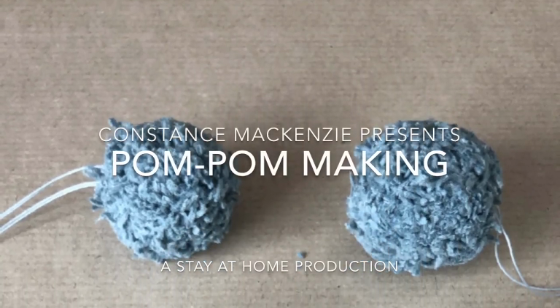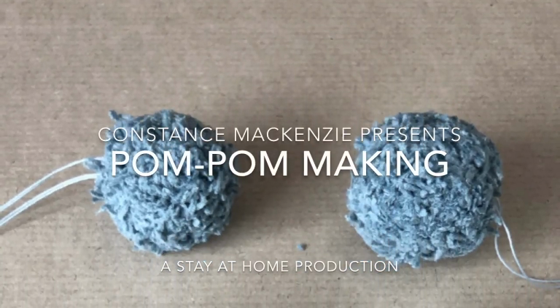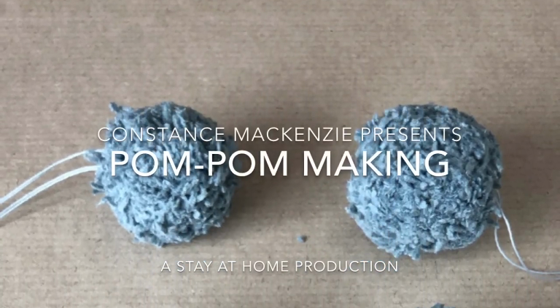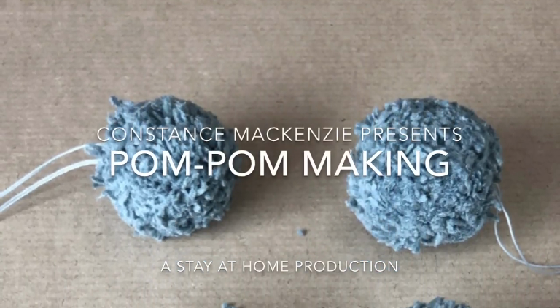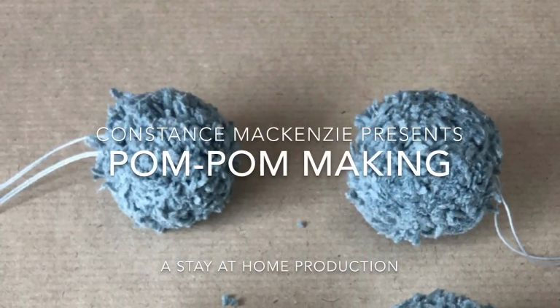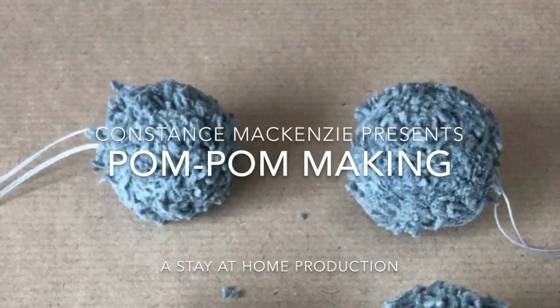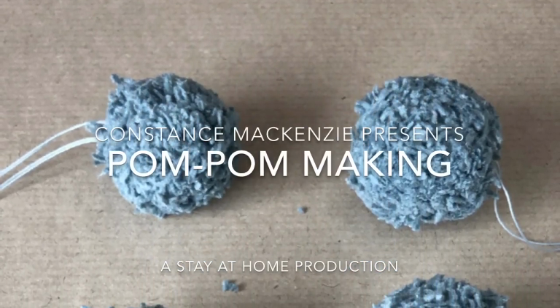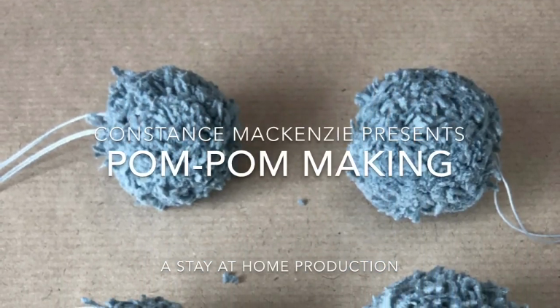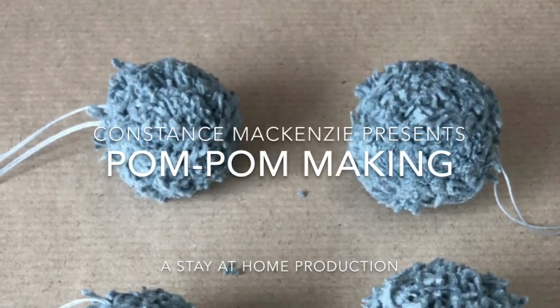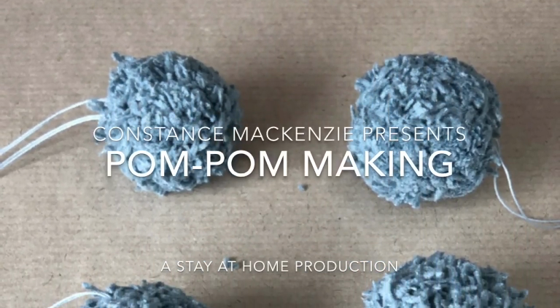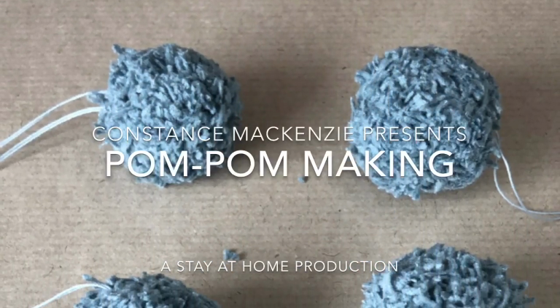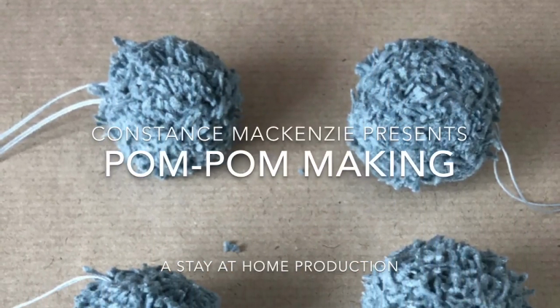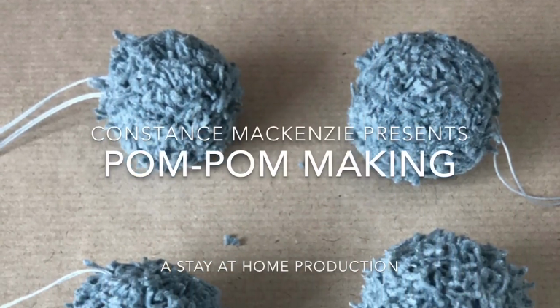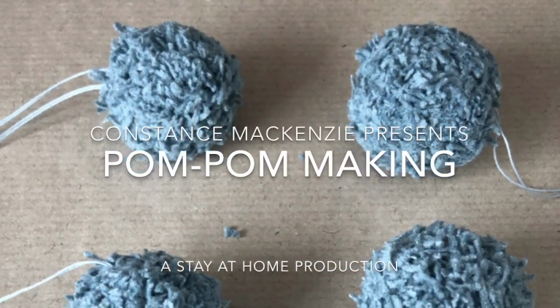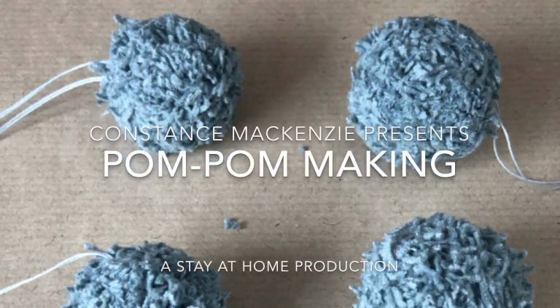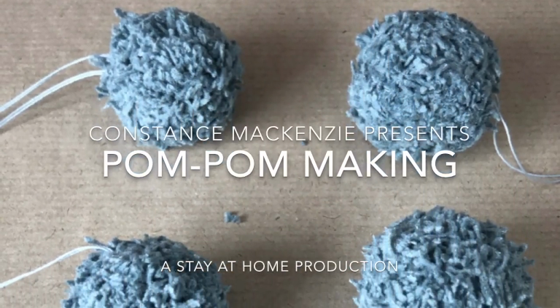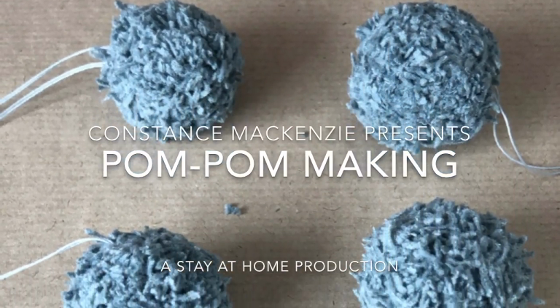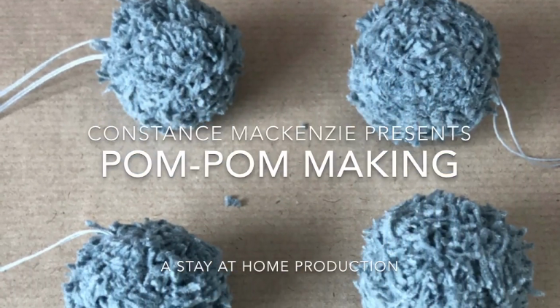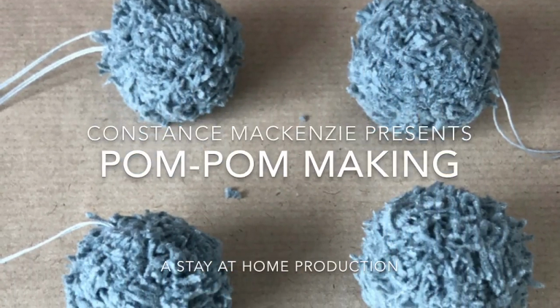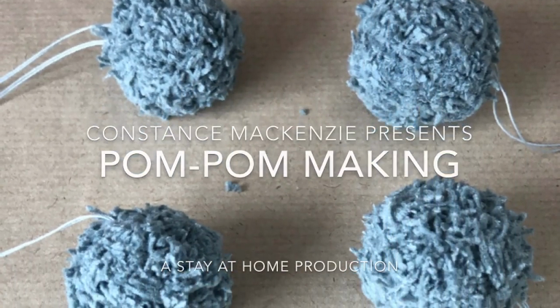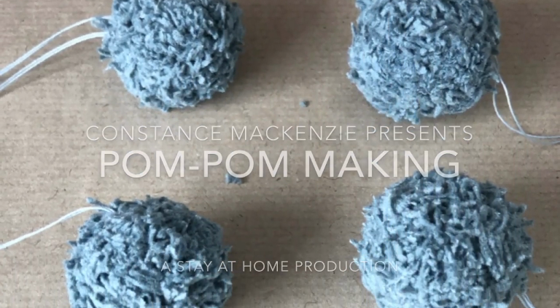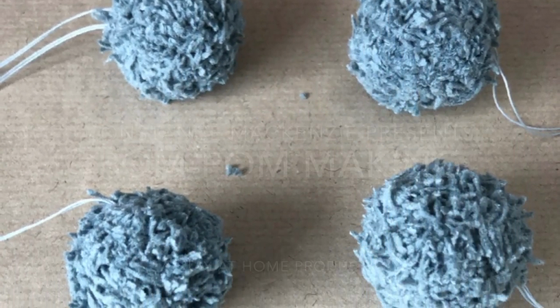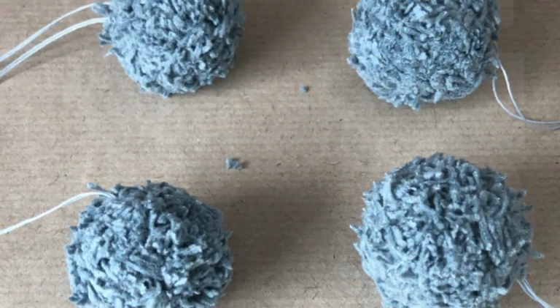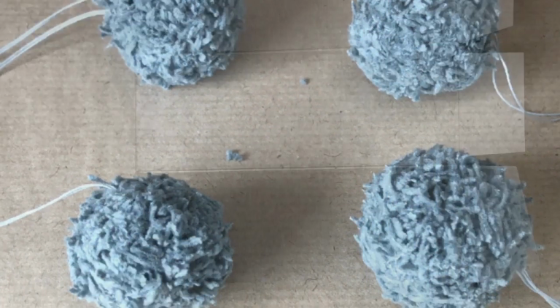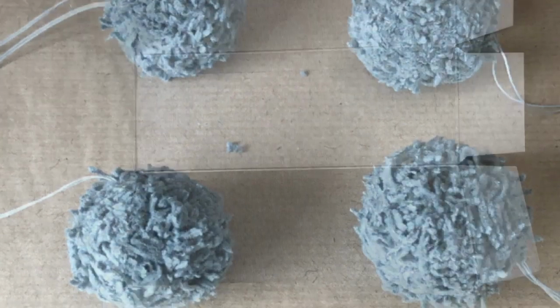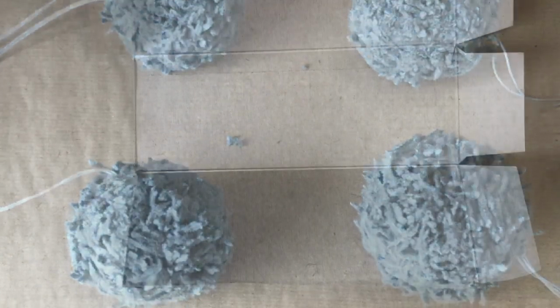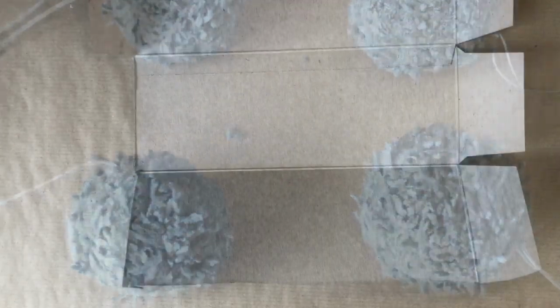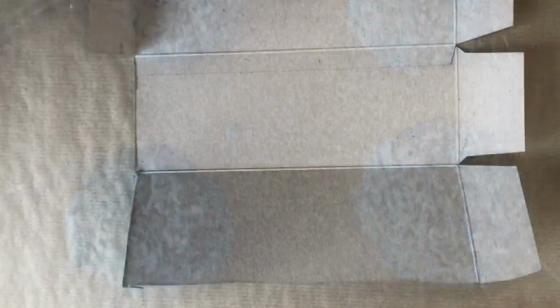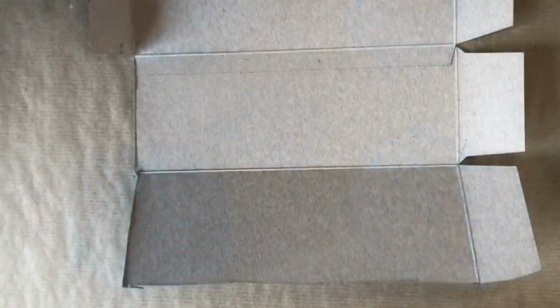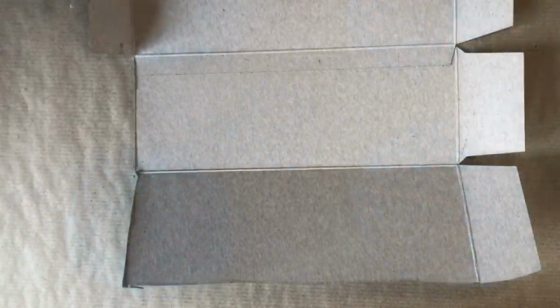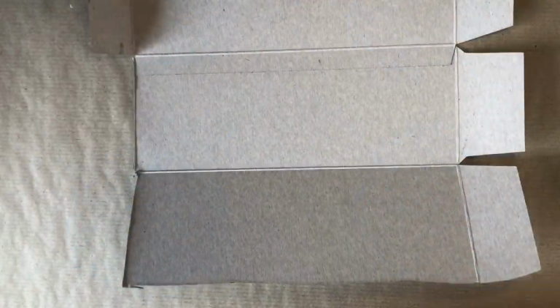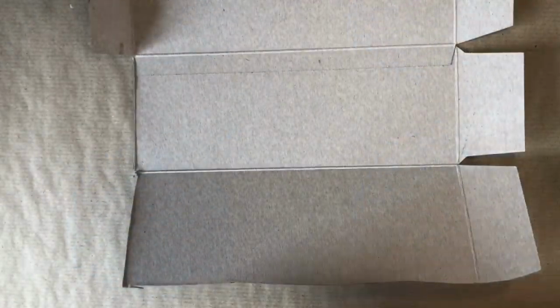Hello, I'm going to talk through how I made some pom-poms to decorate a Regency Spencer today.